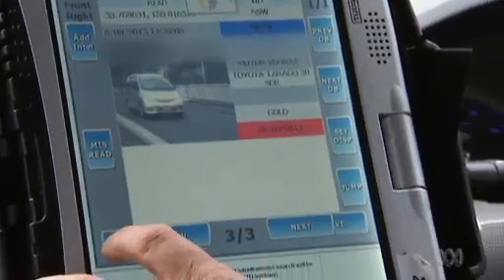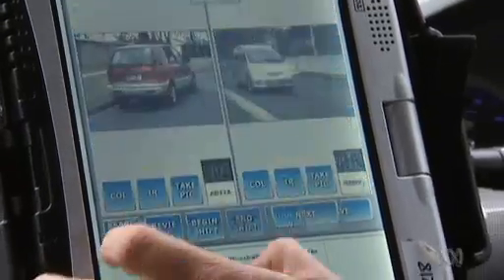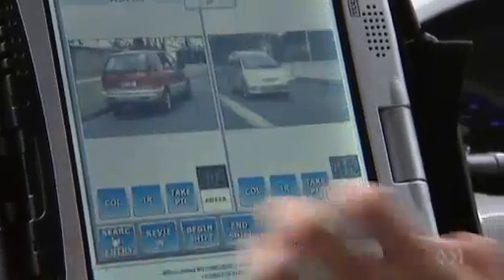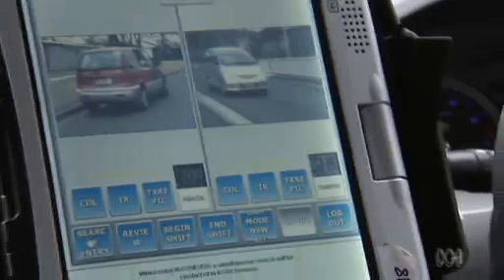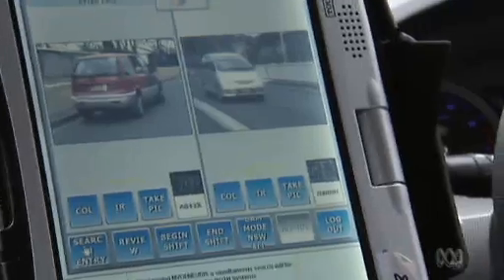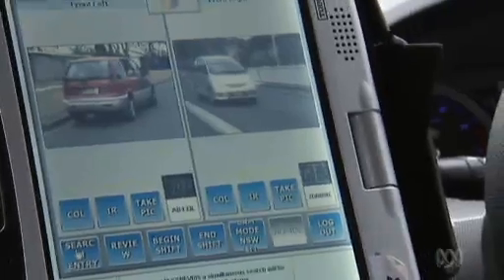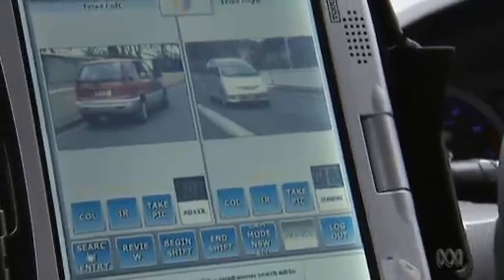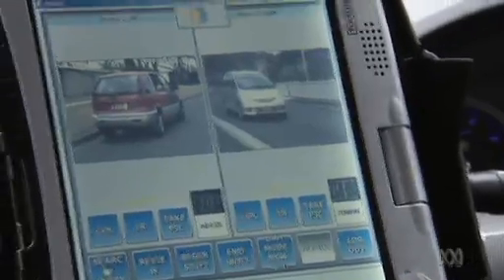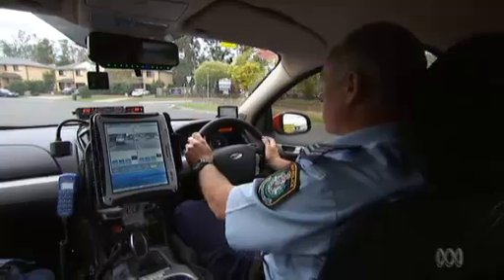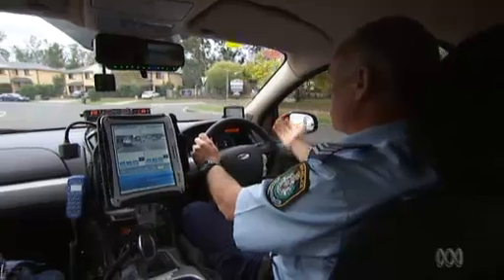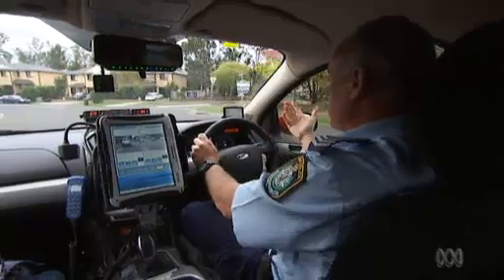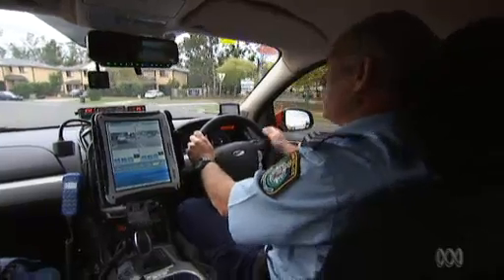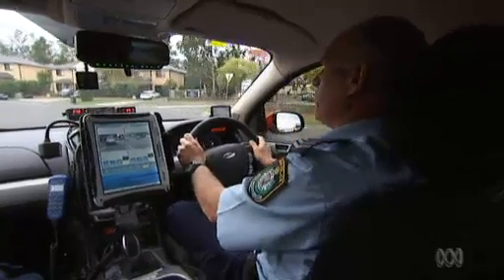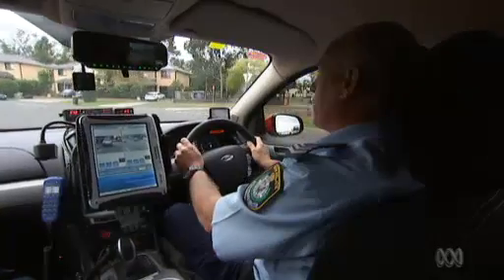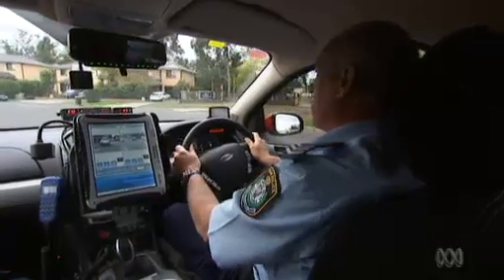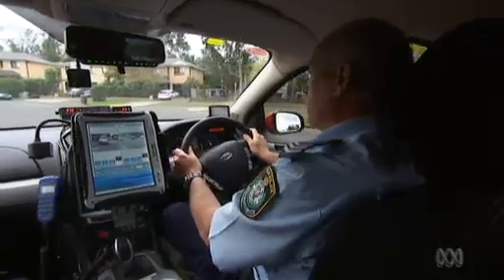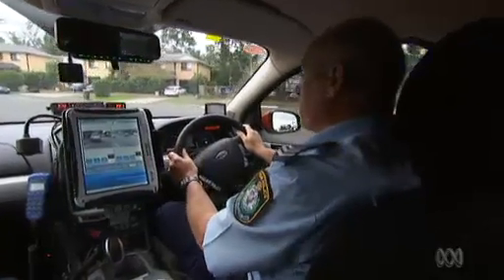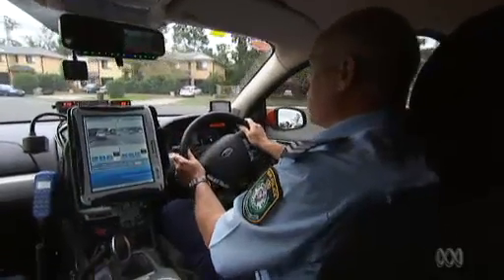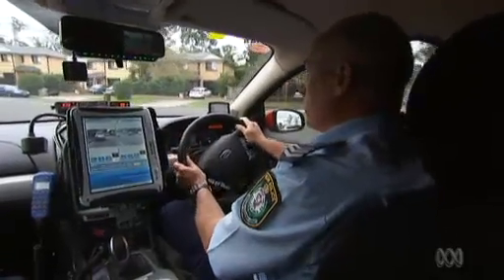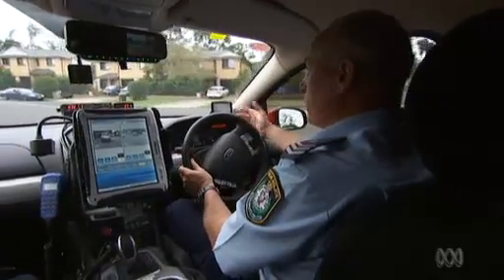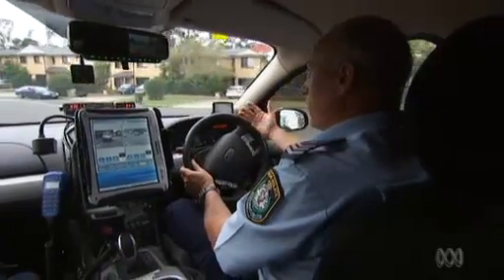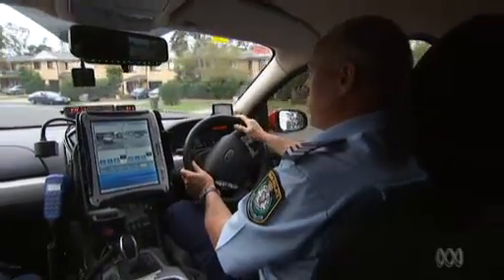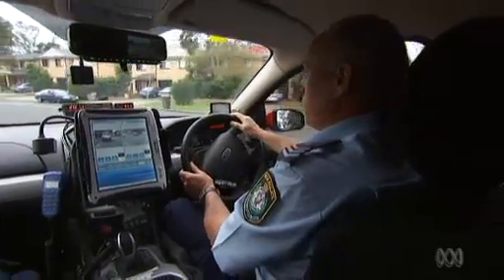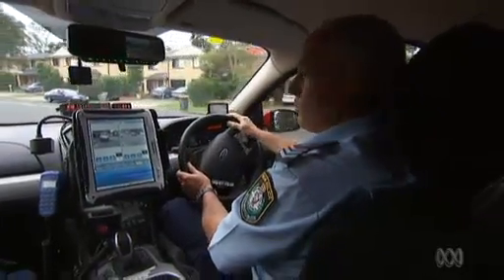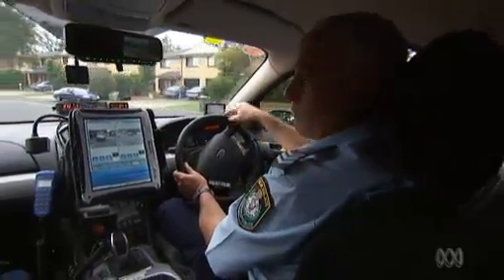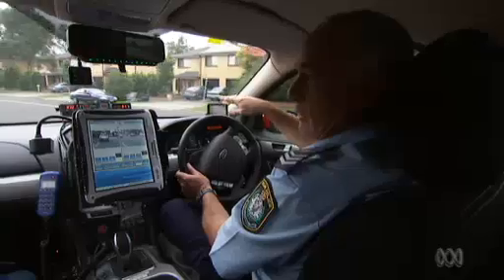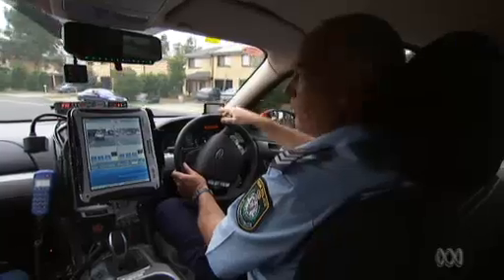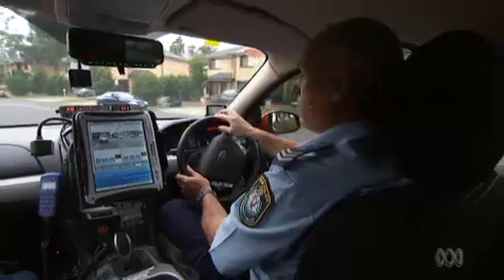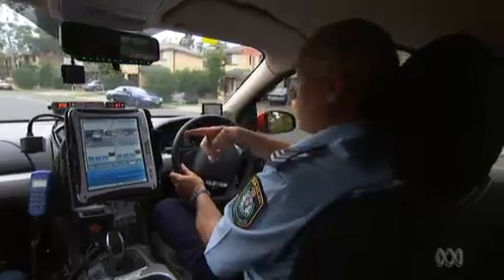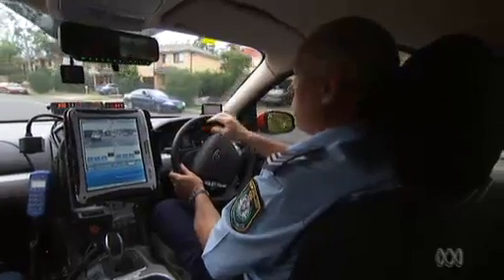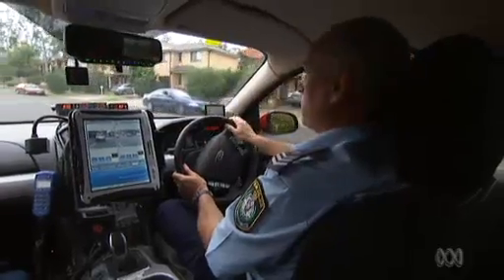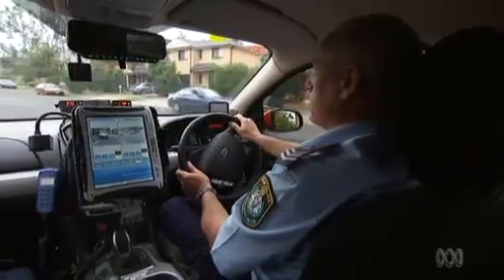Because it works on infrared at night, I can't even see the number plates of cars coming towards me because of the headlights. It'll still read them.